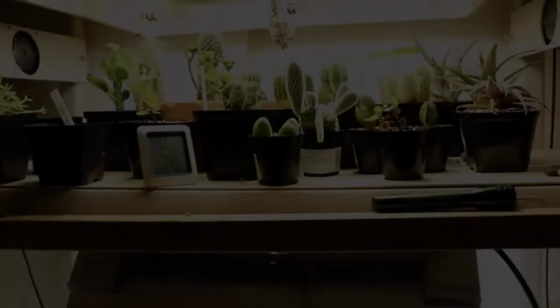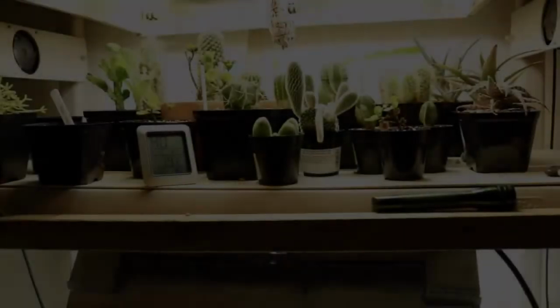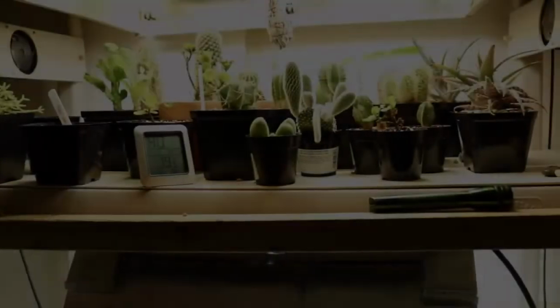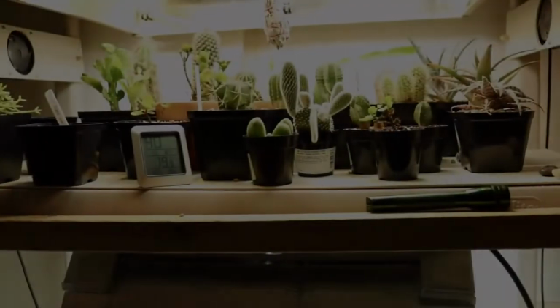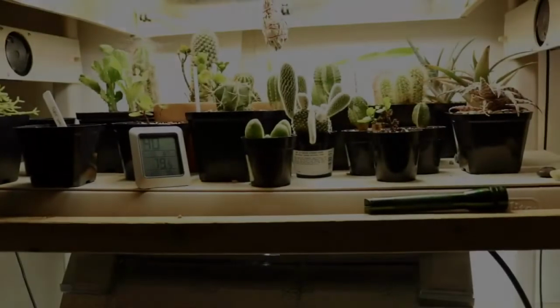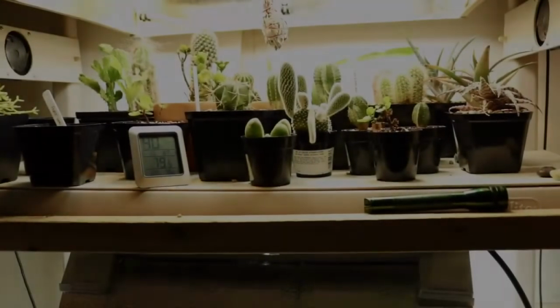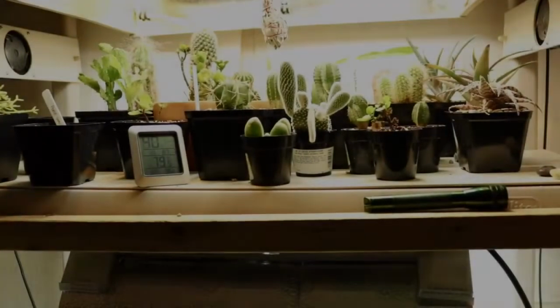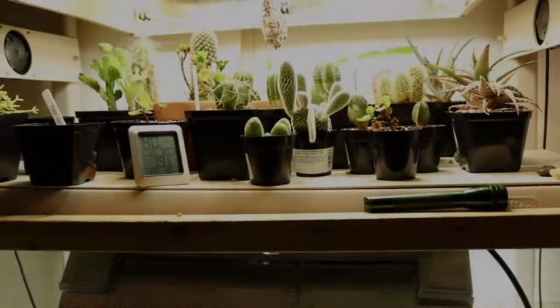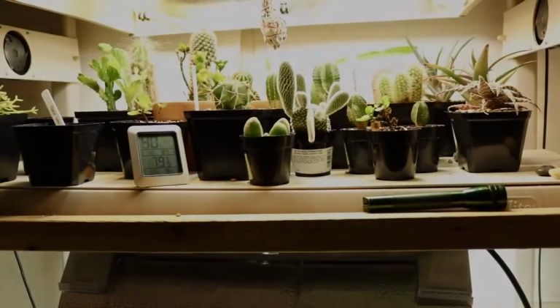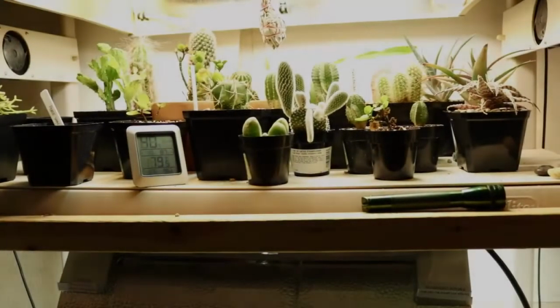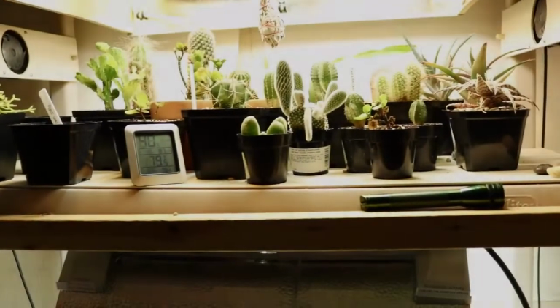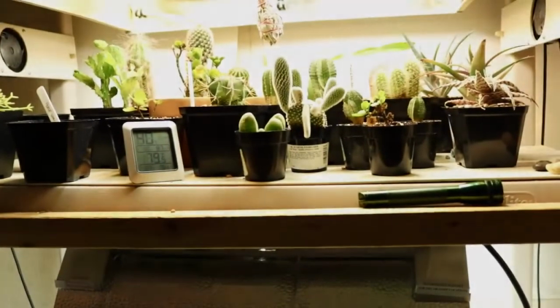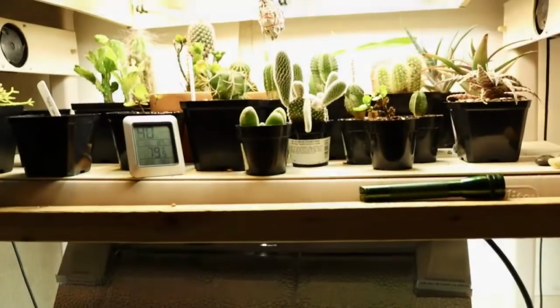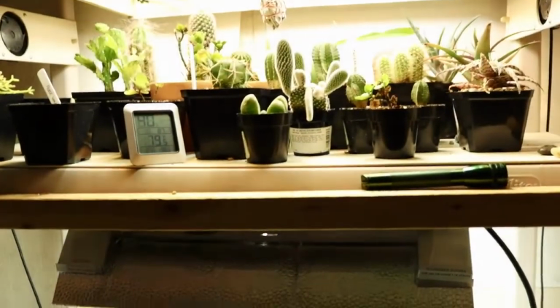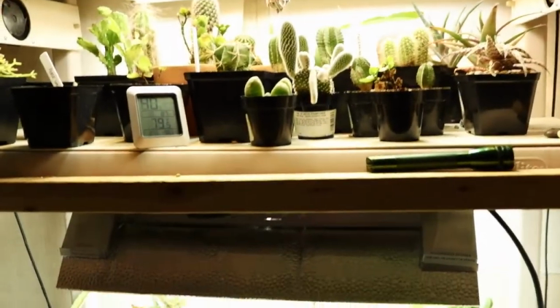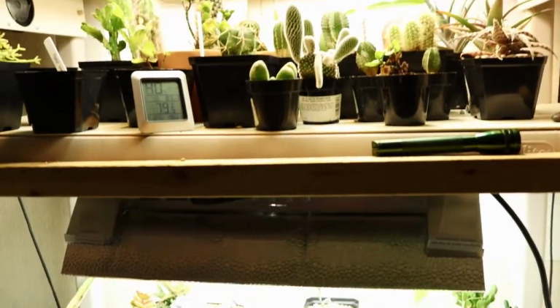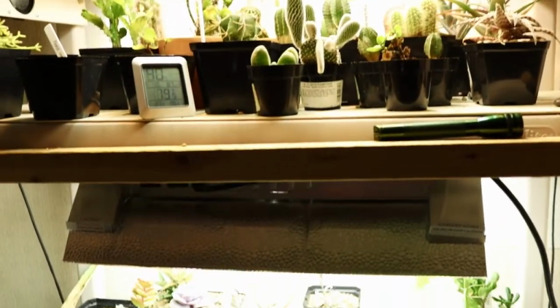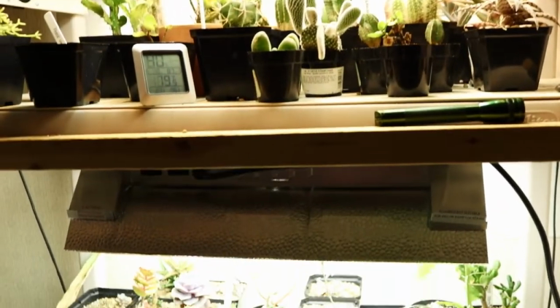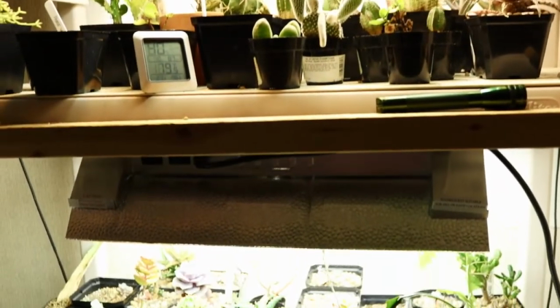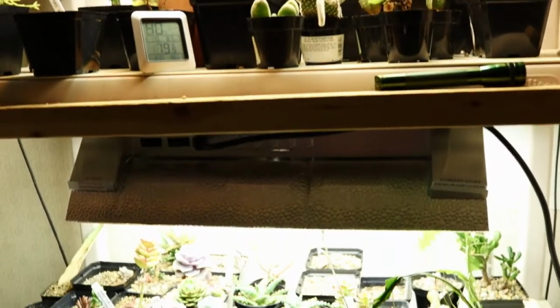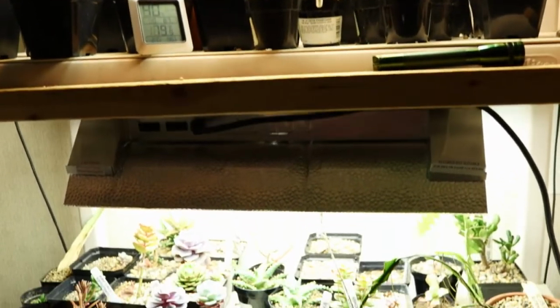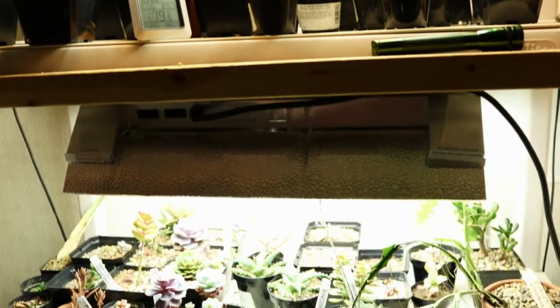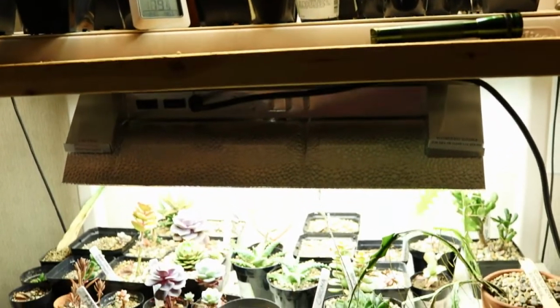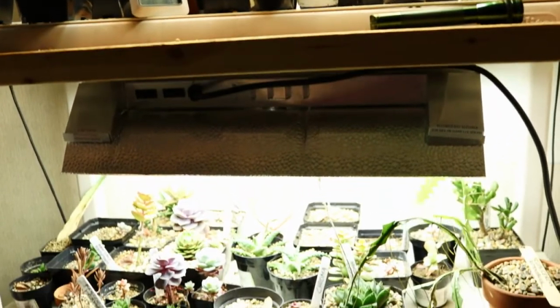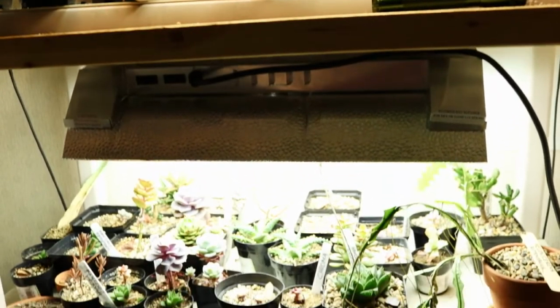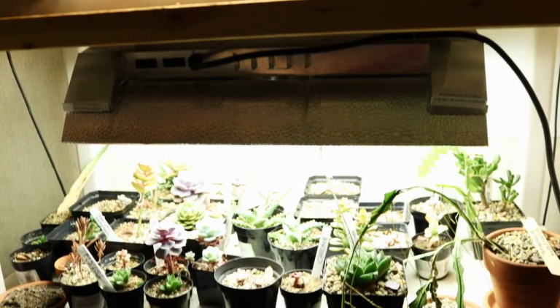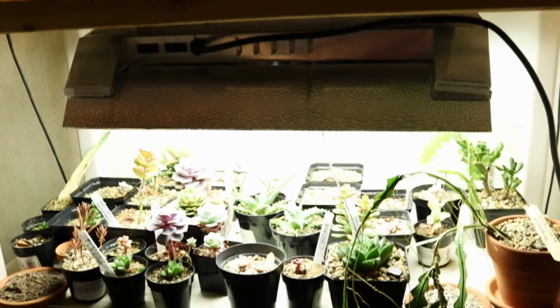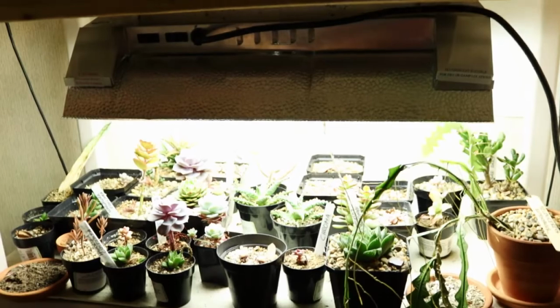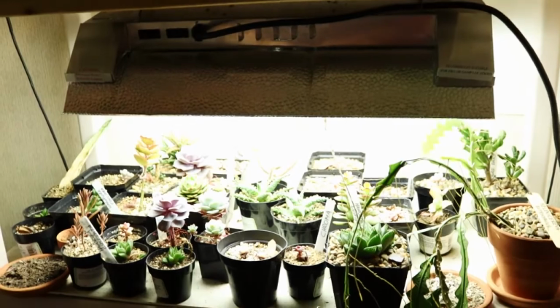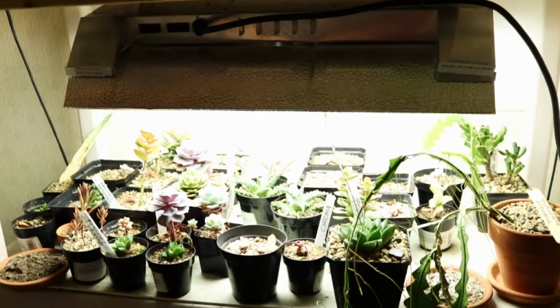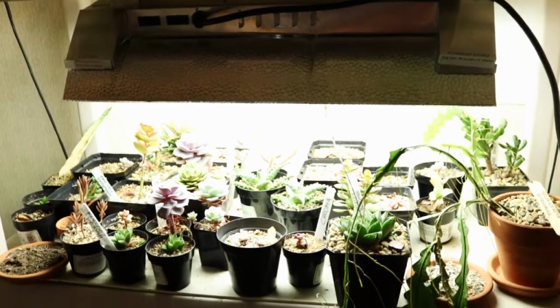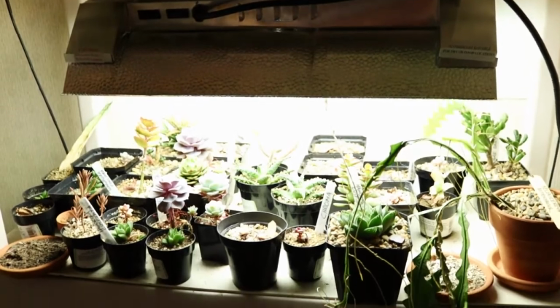Hey everyone, I'm Jack, and here's a September update of my cacti and succulent collection.